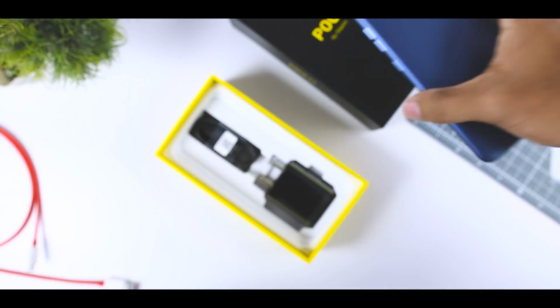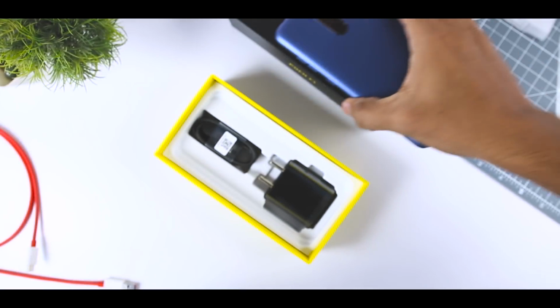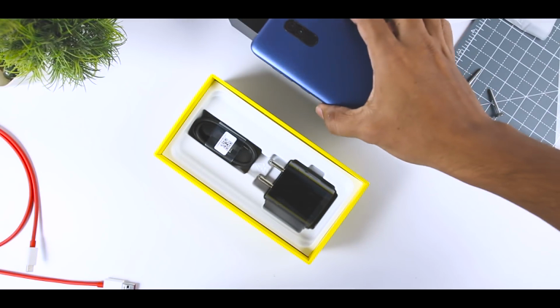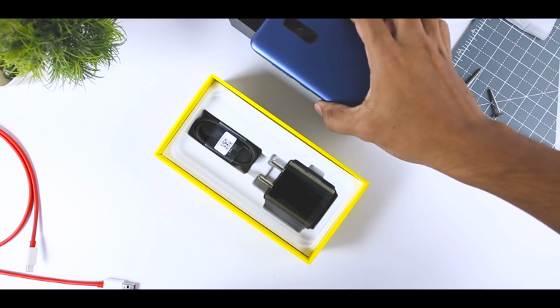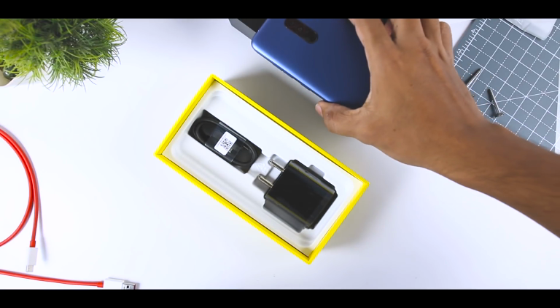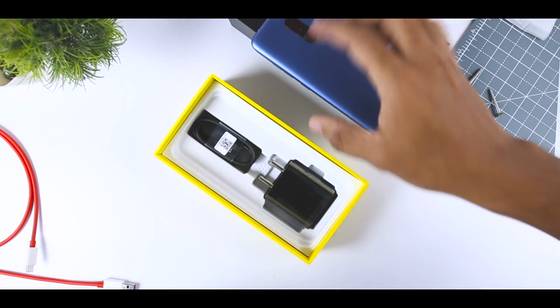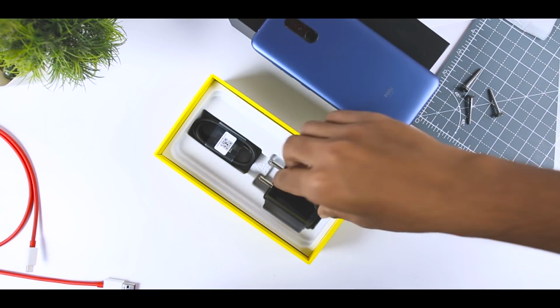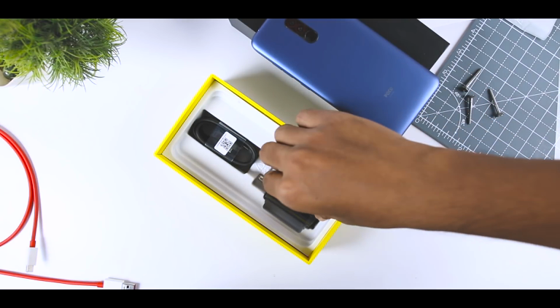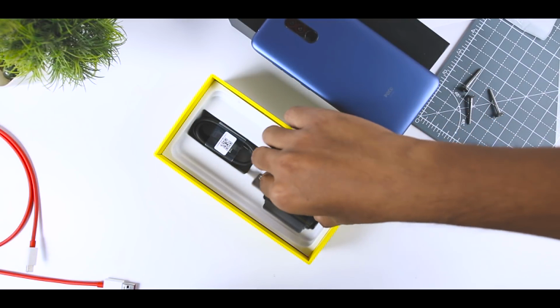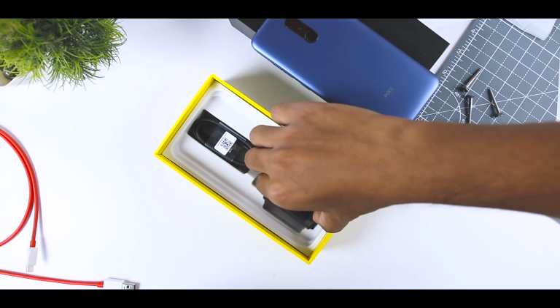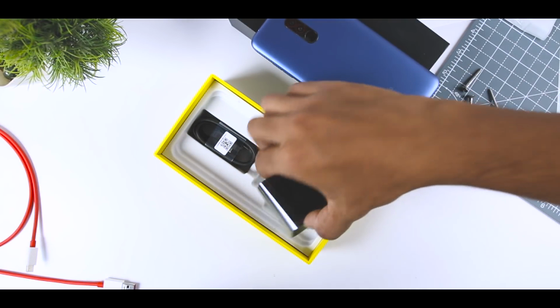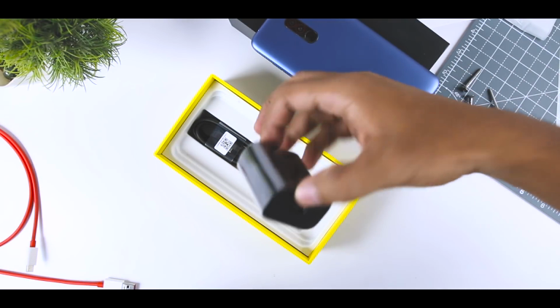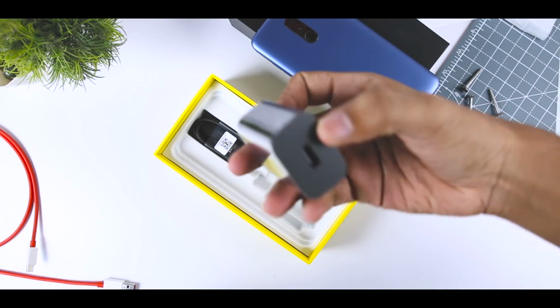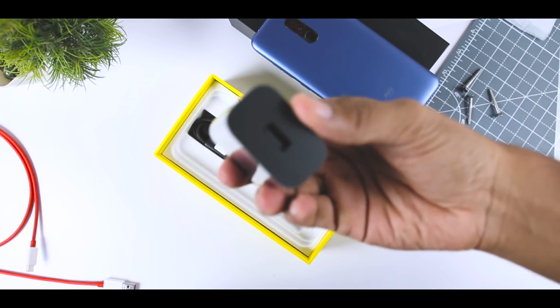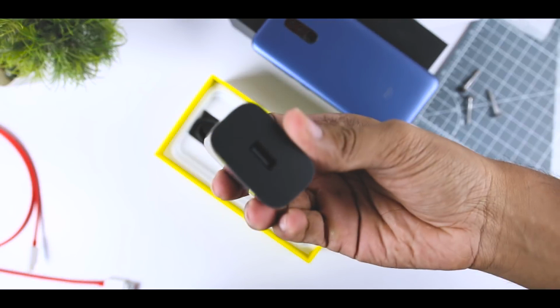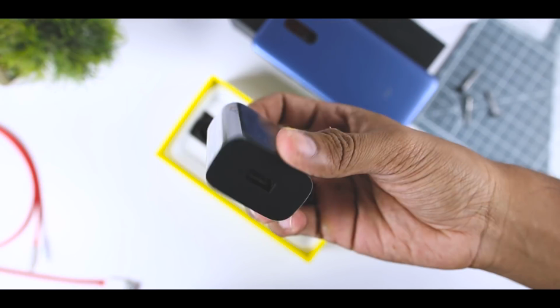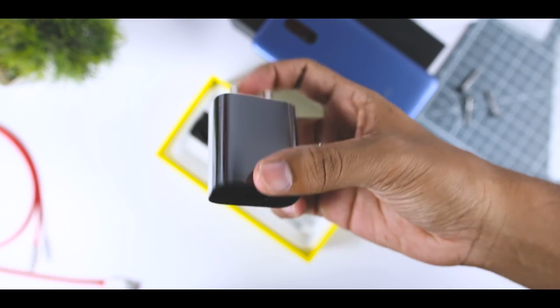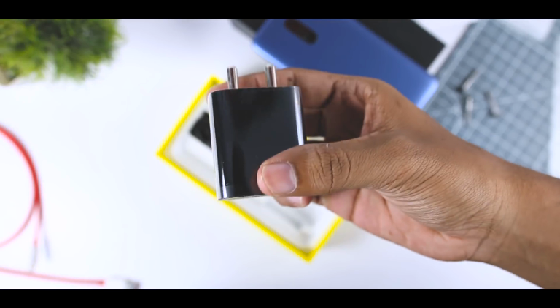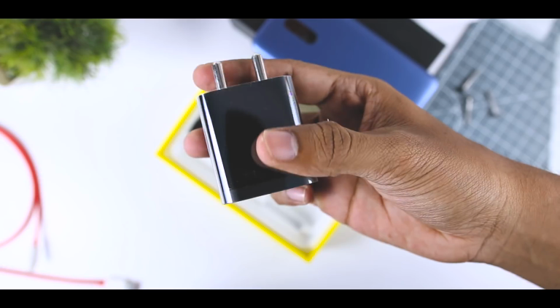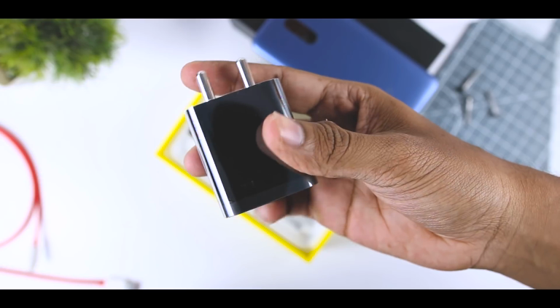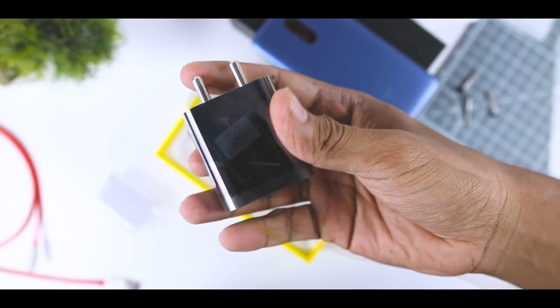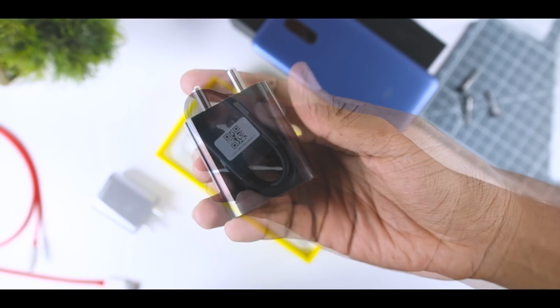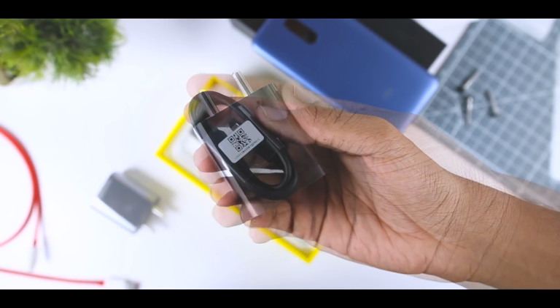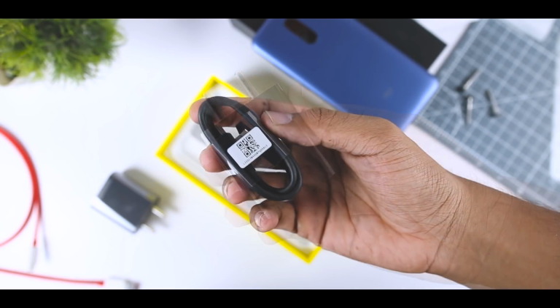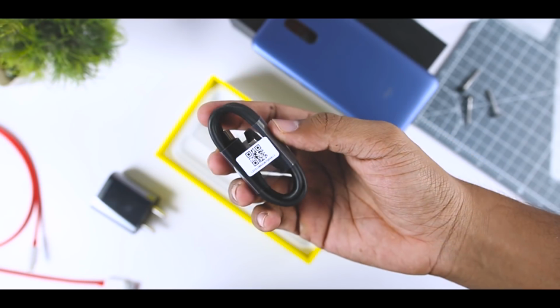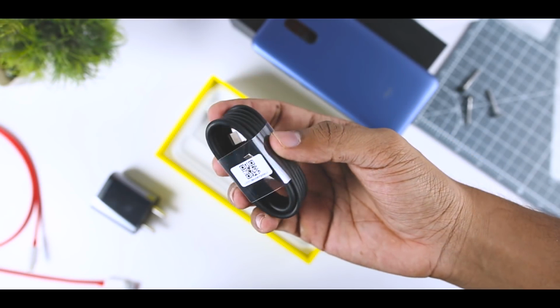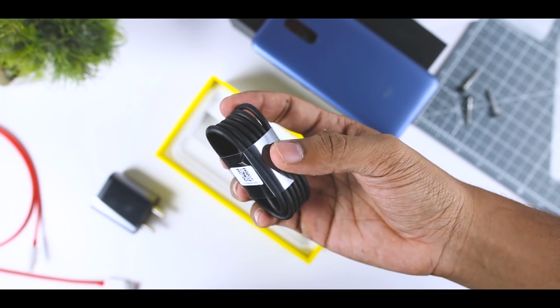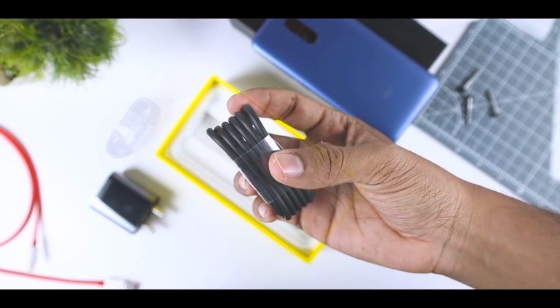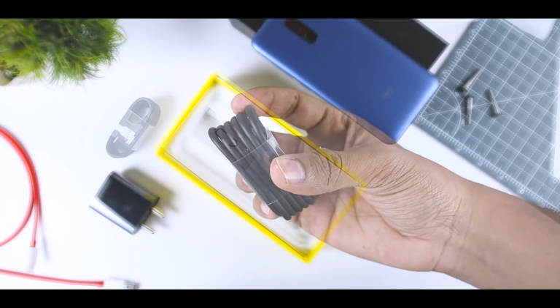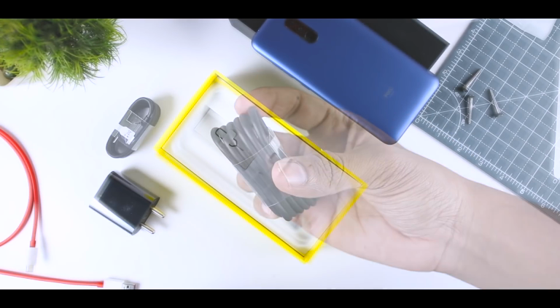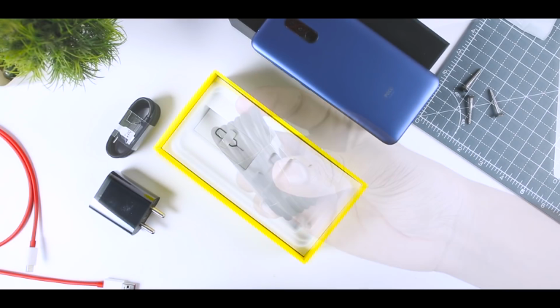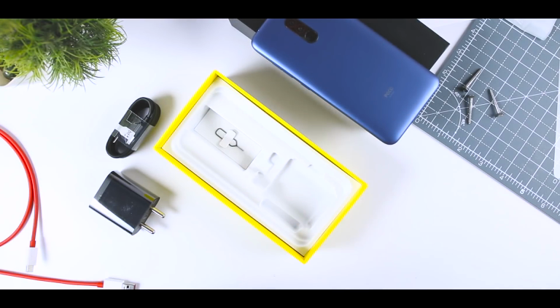Inside you will find an 18W Qualcomm Quick Charge 3.0 compatible fast charger and a USB Type-C cable. That's it.